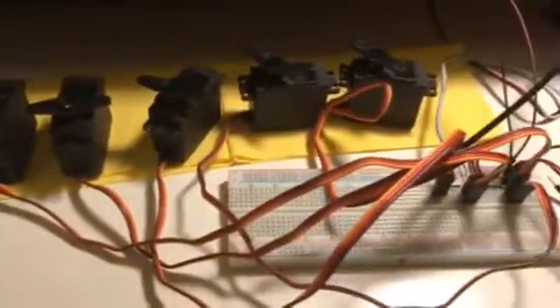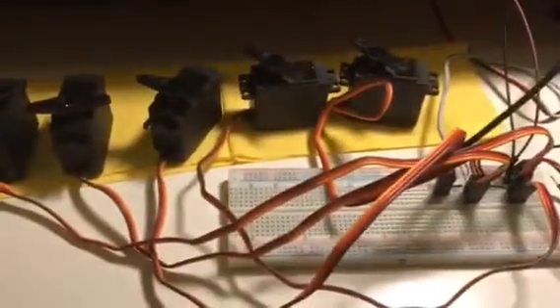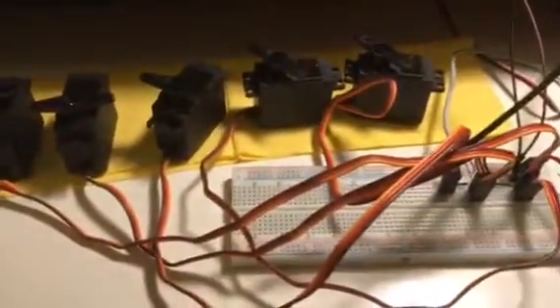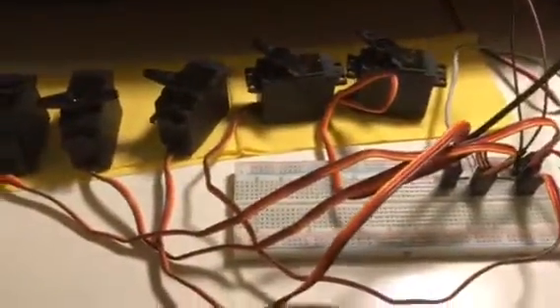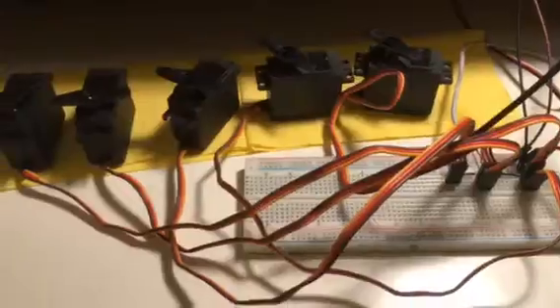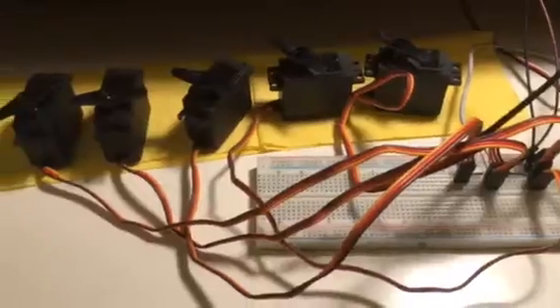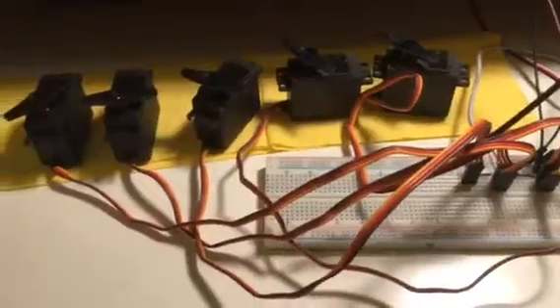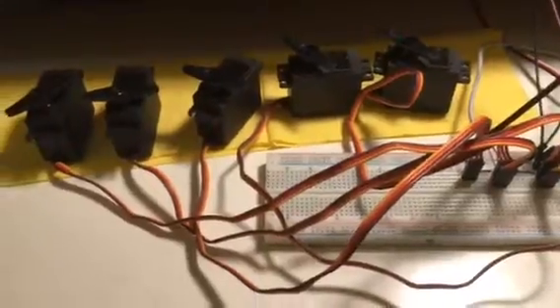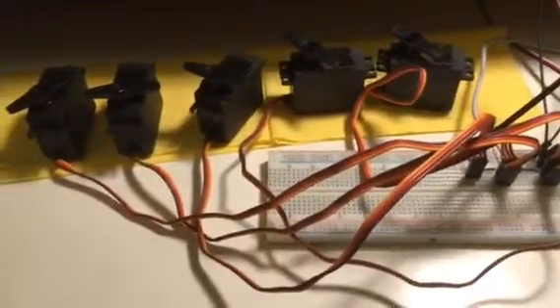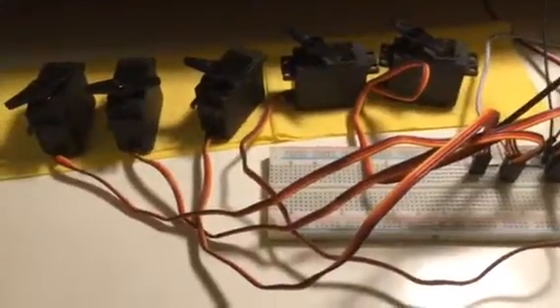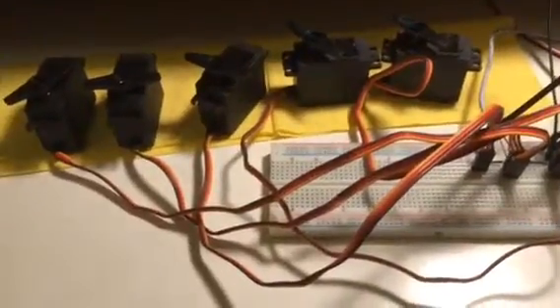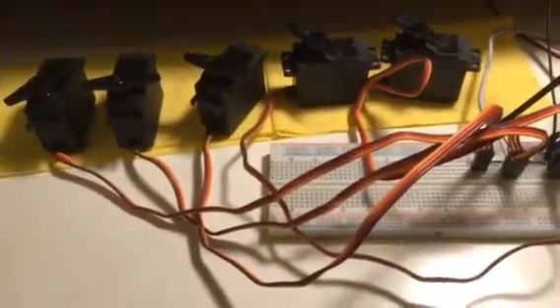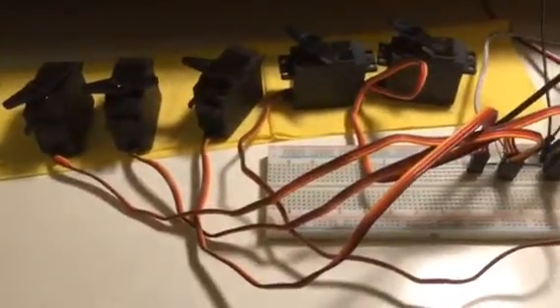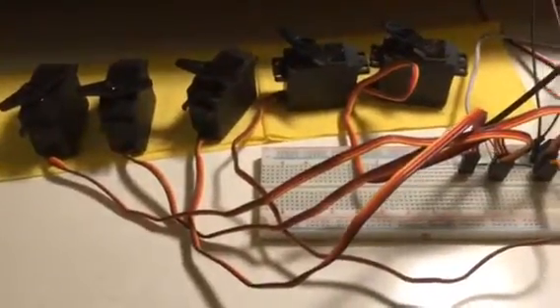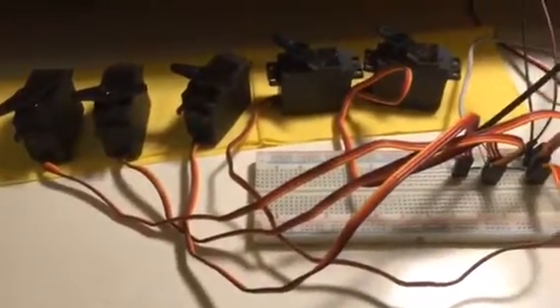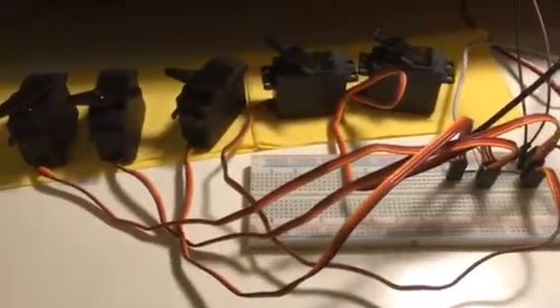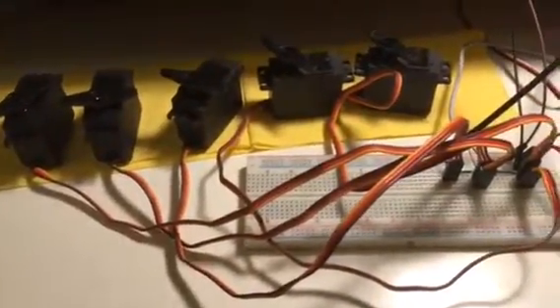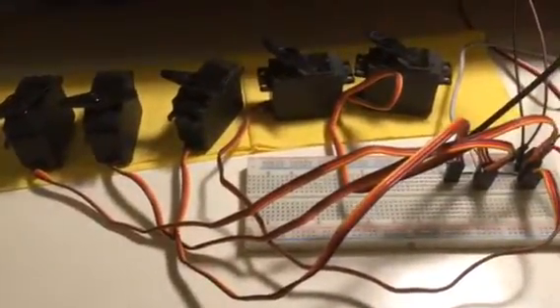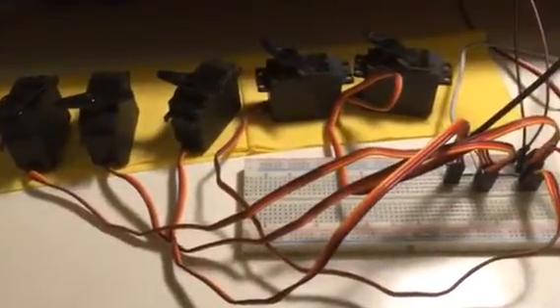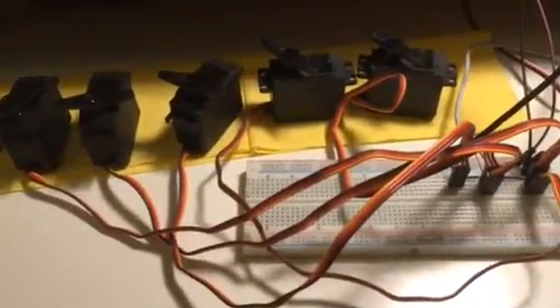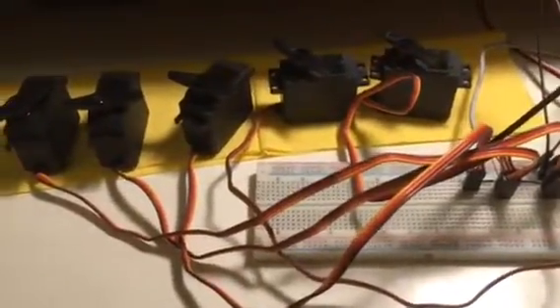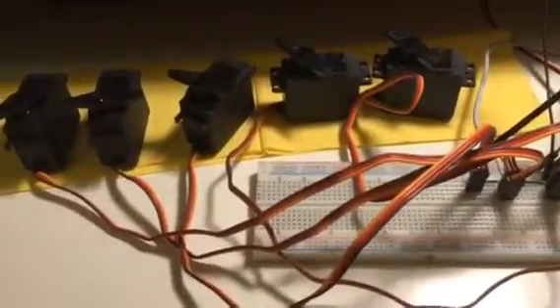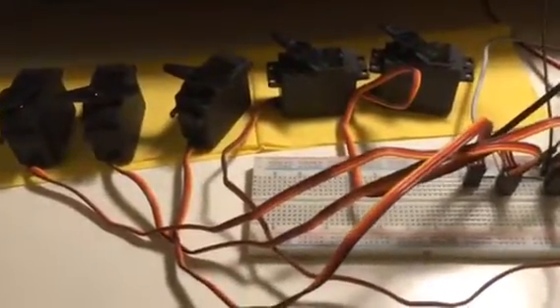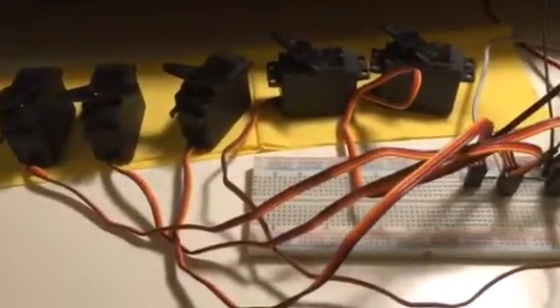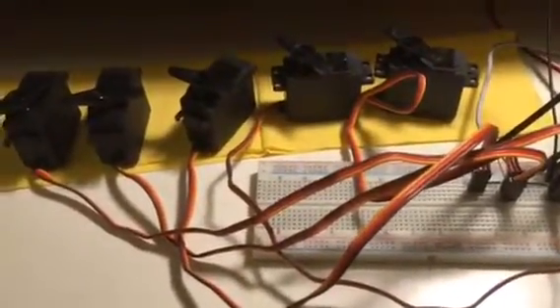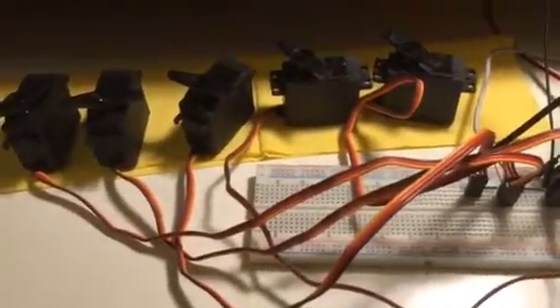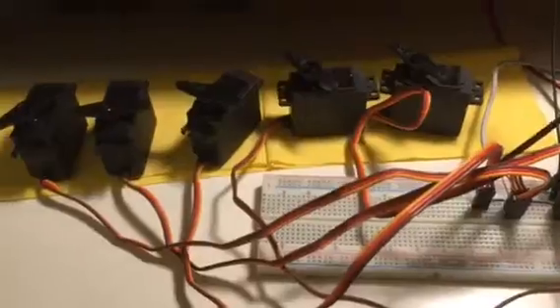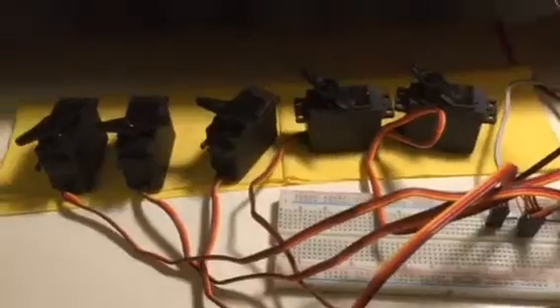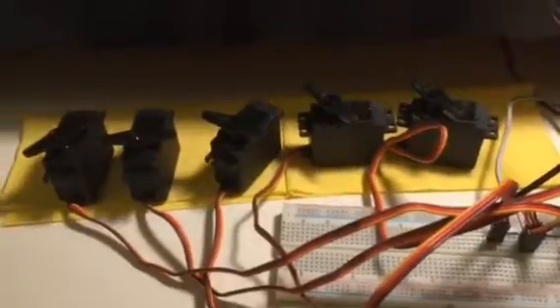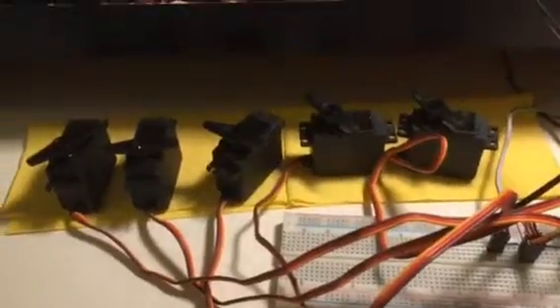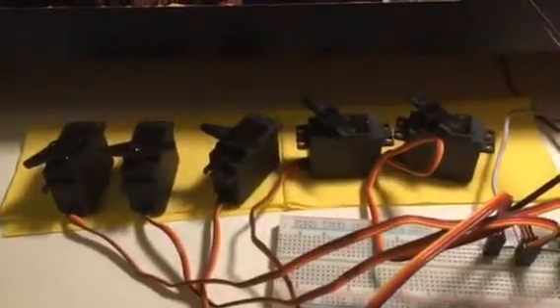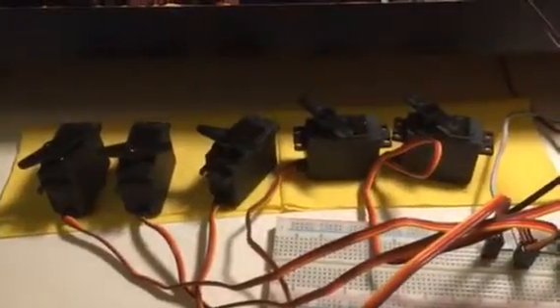We are giving one USB cable to two motors, so we use three cables for five motors. Now I switch on.